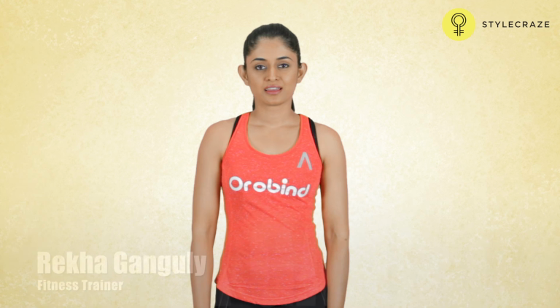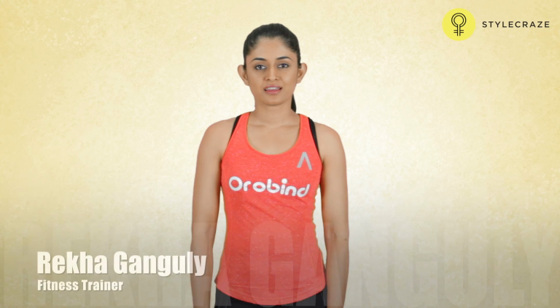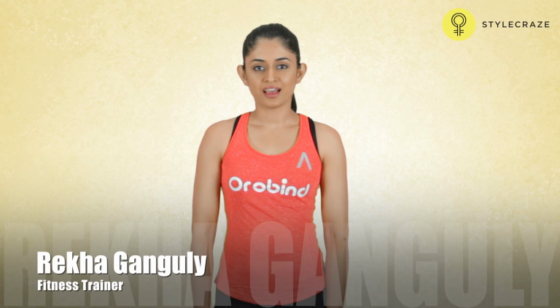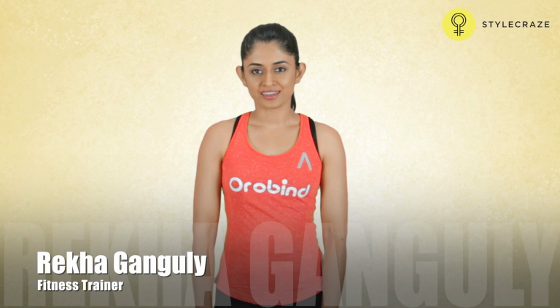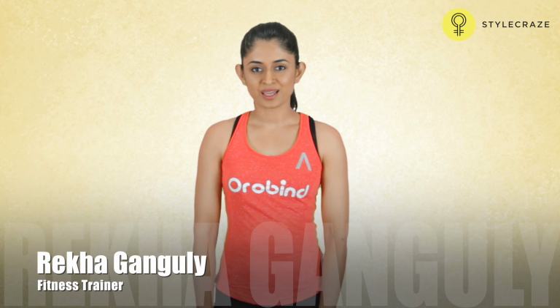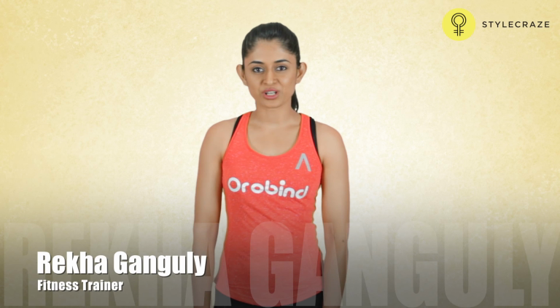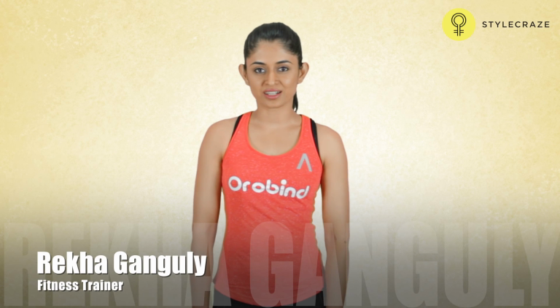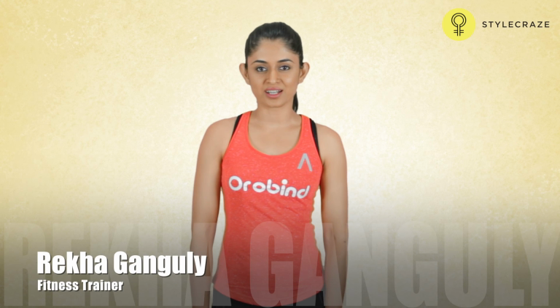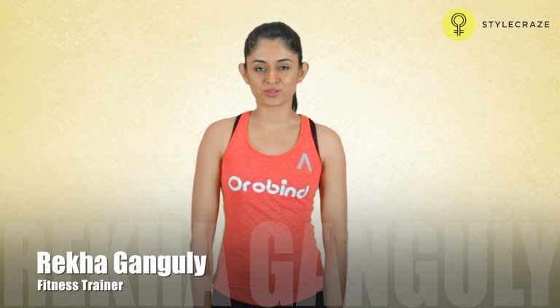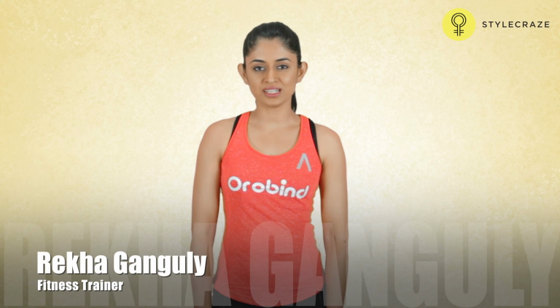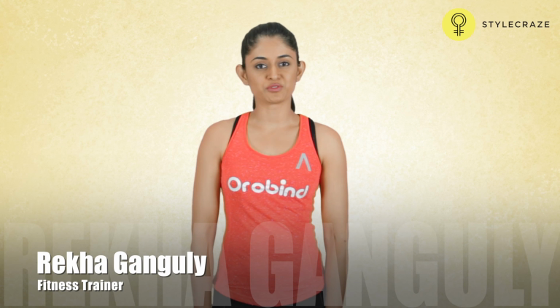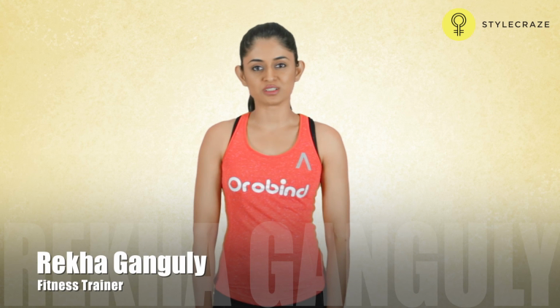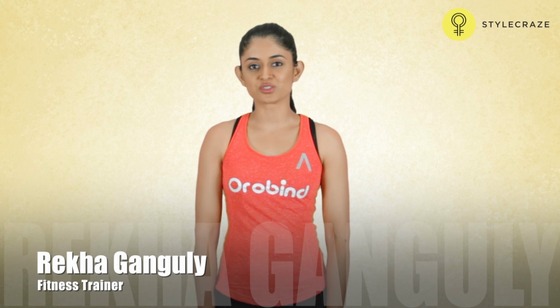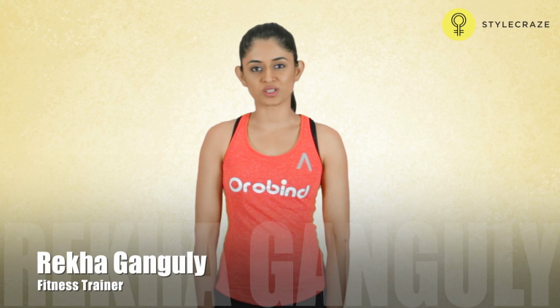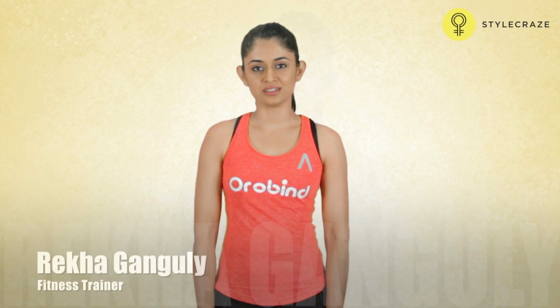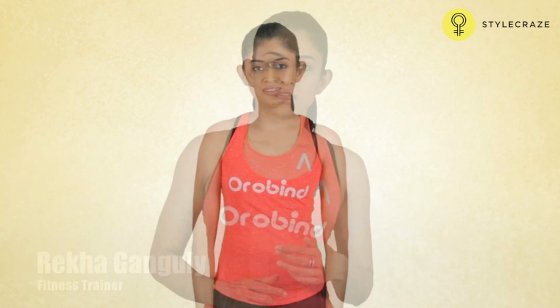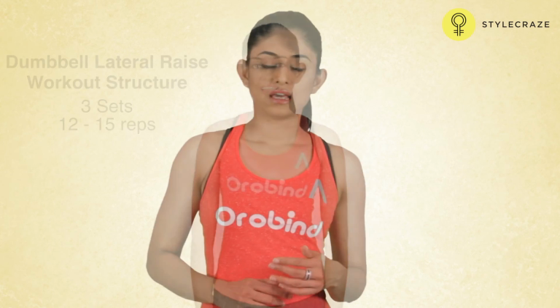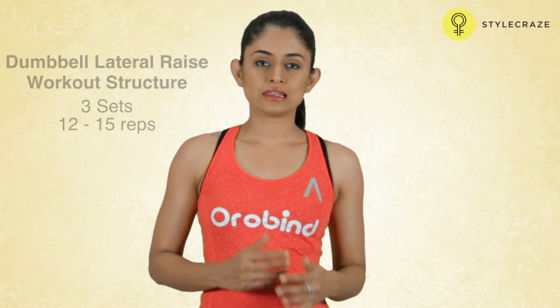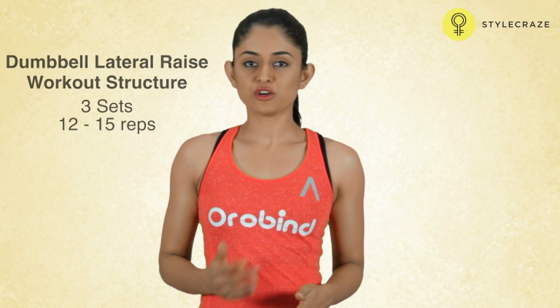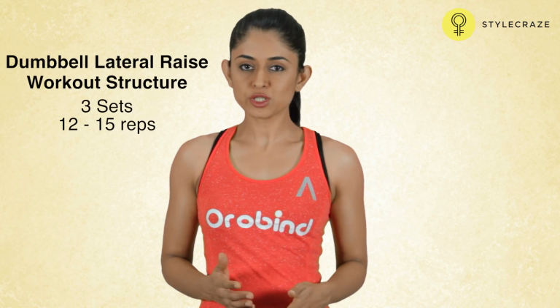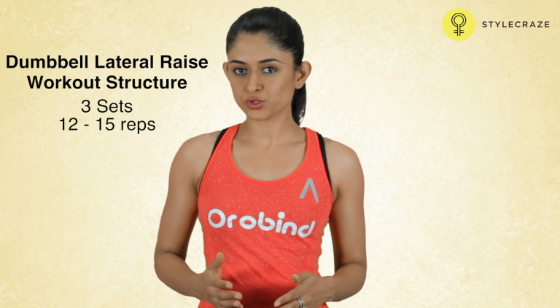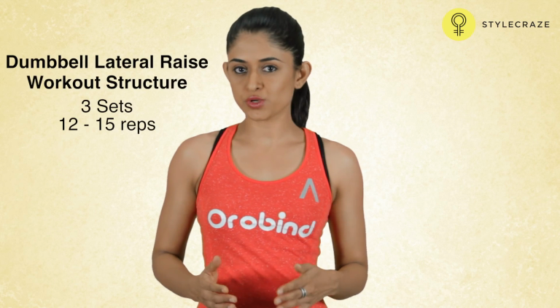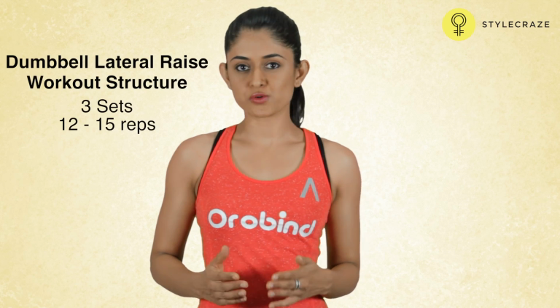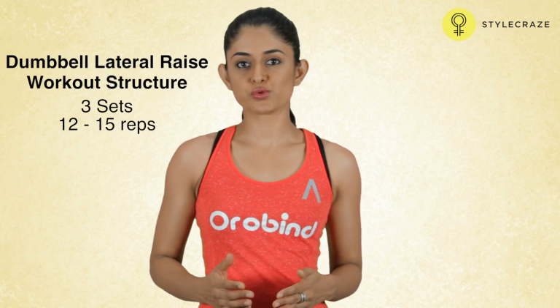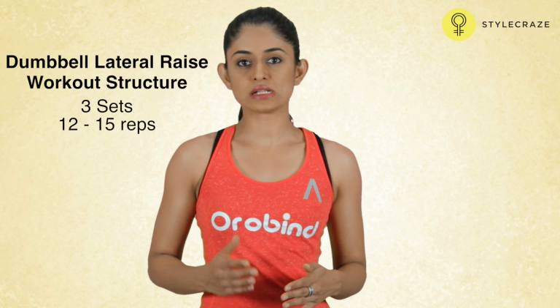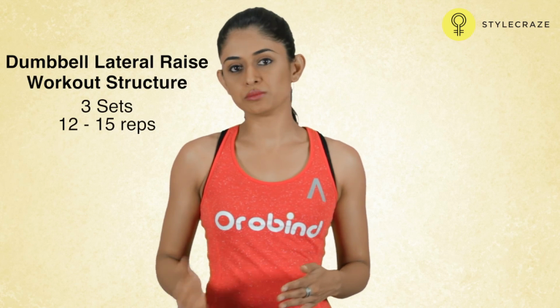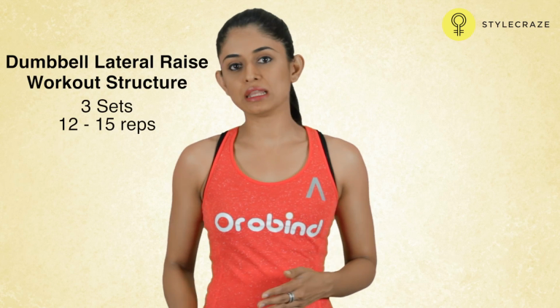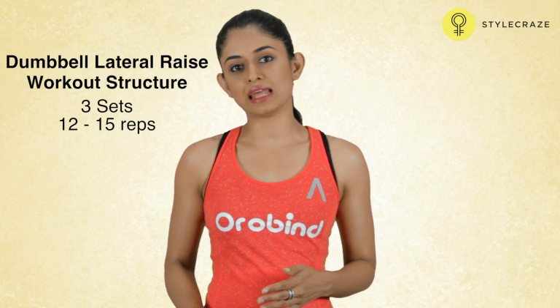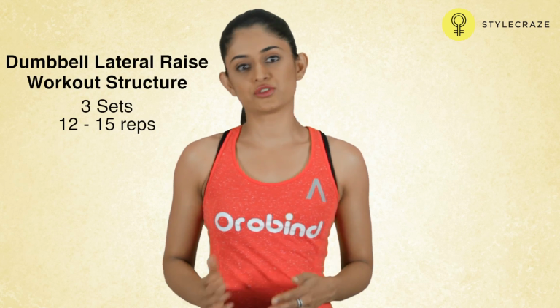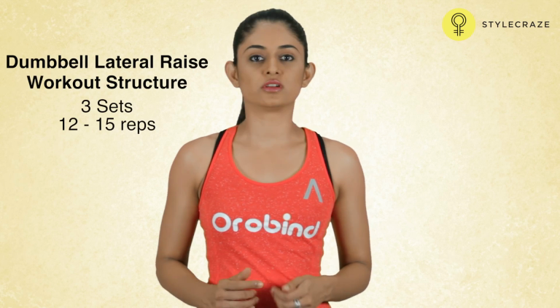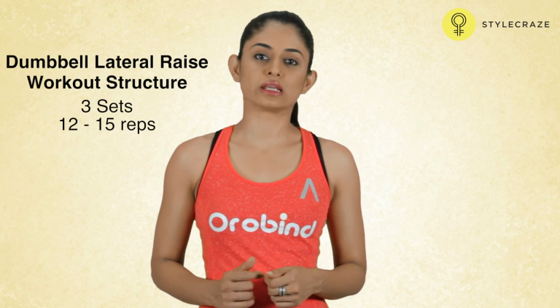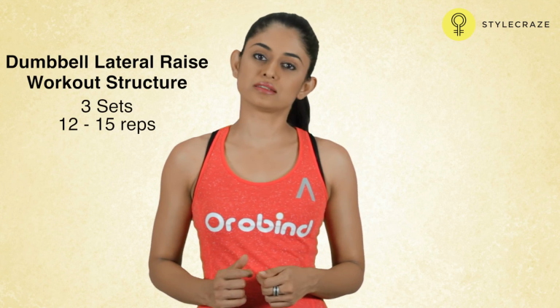Hi, I'm Rekha Ganuli, I'm a fitness trainer. I'll now be showing you how to do a dumbbell lateral raise.